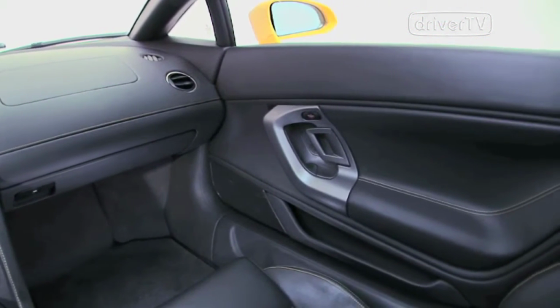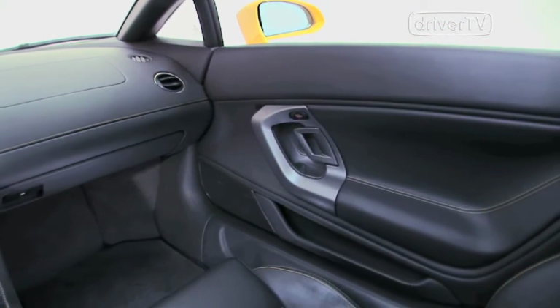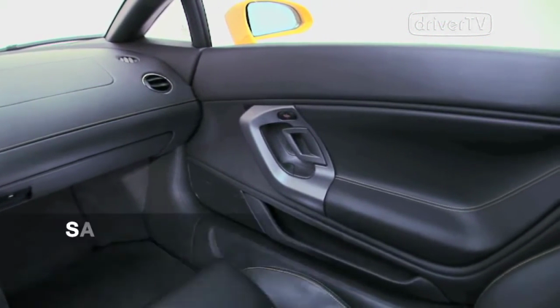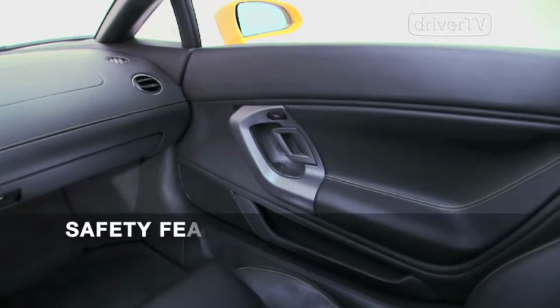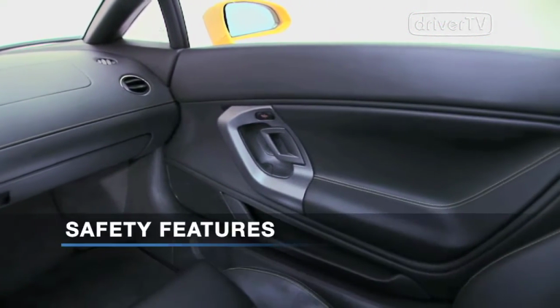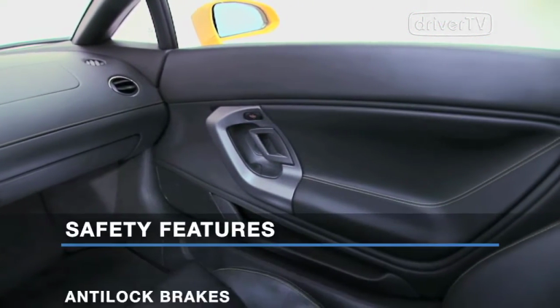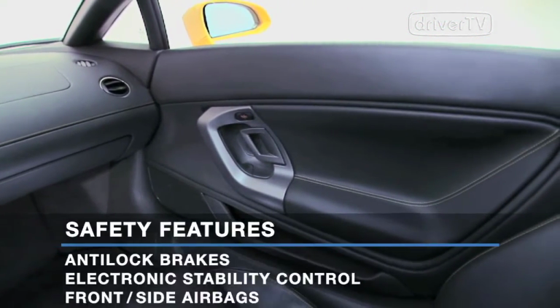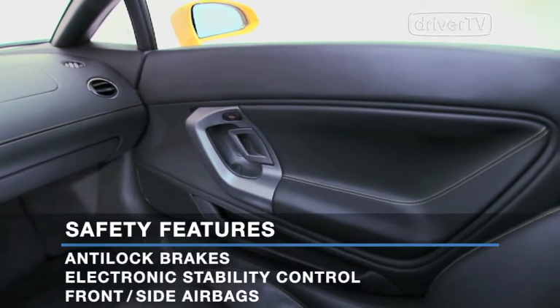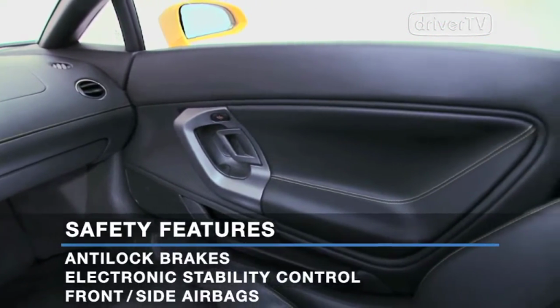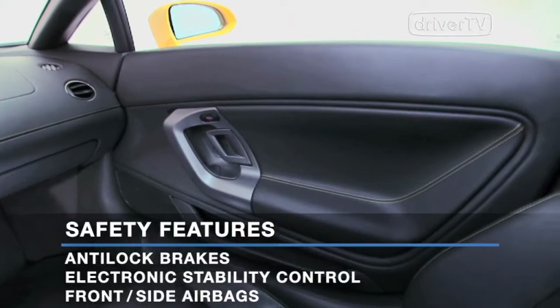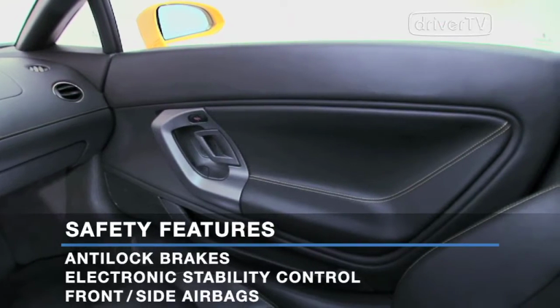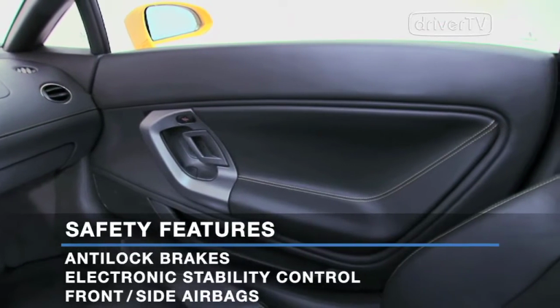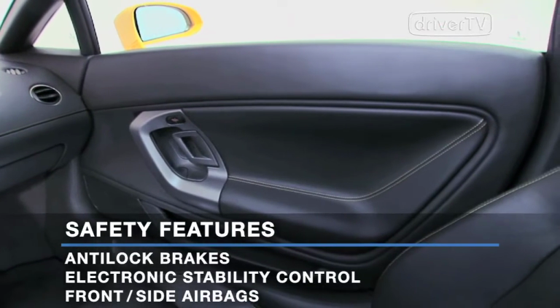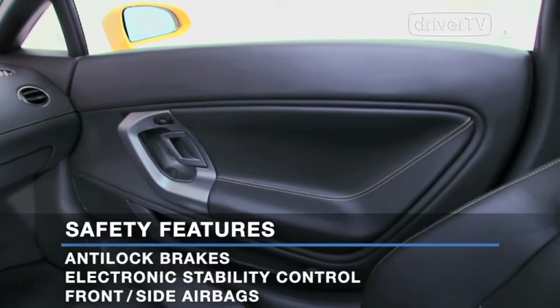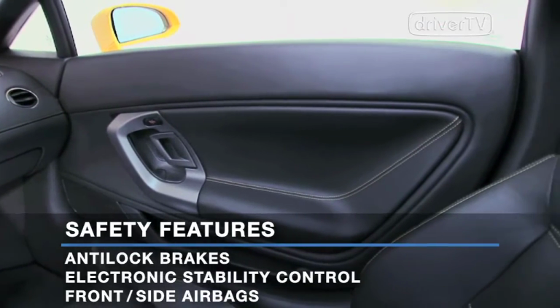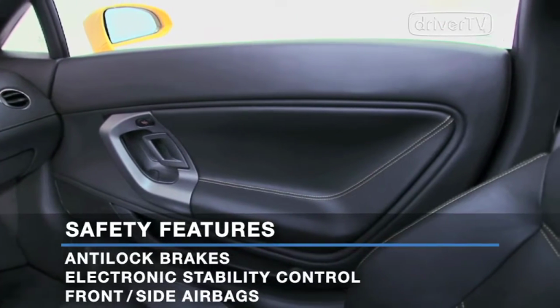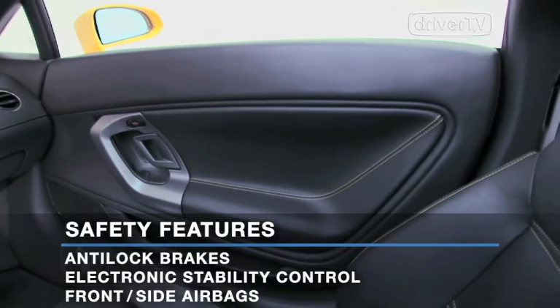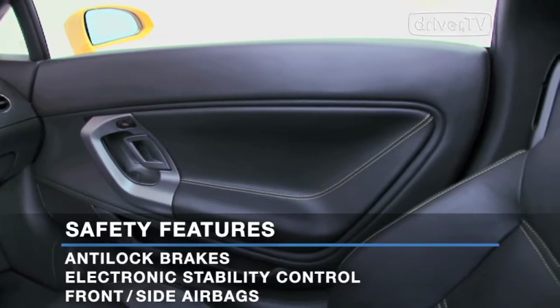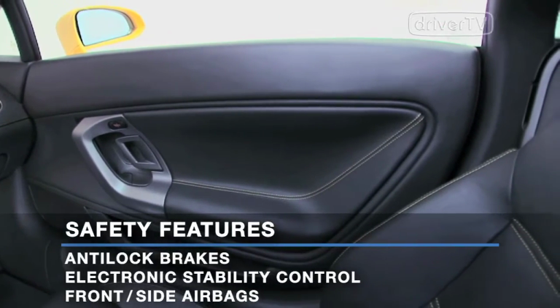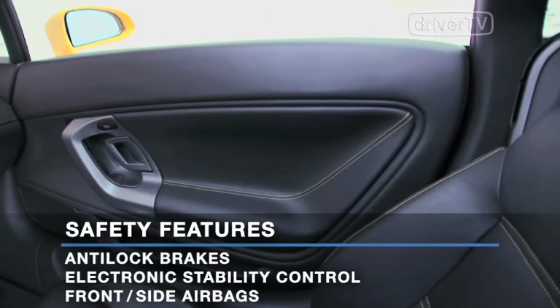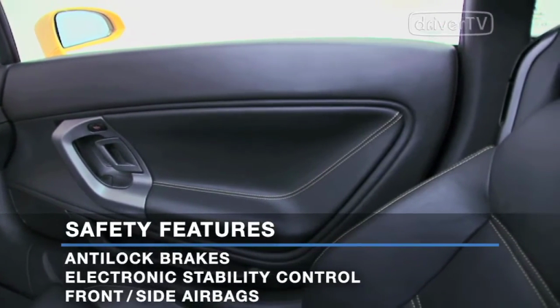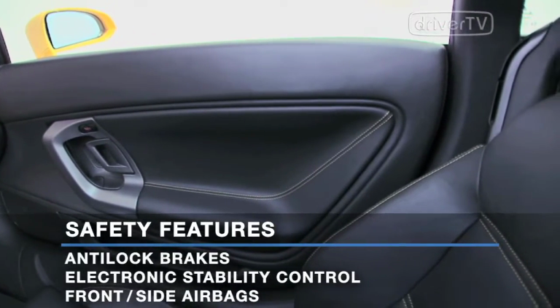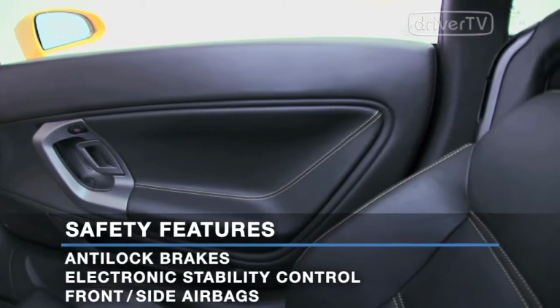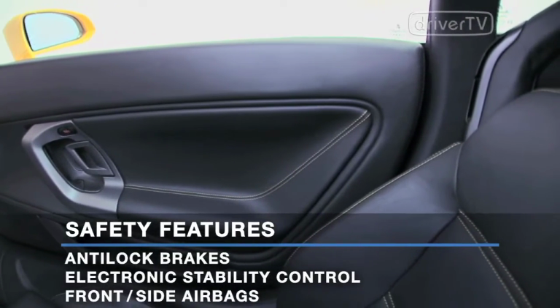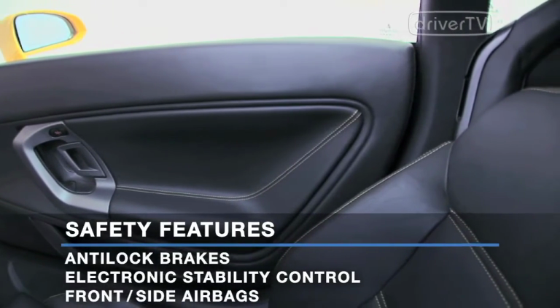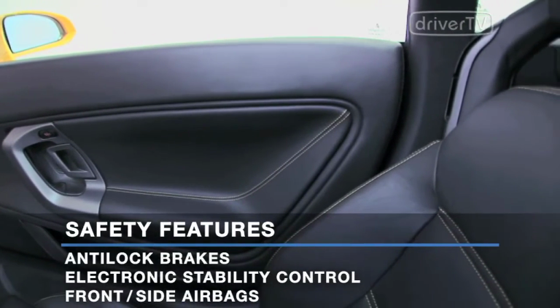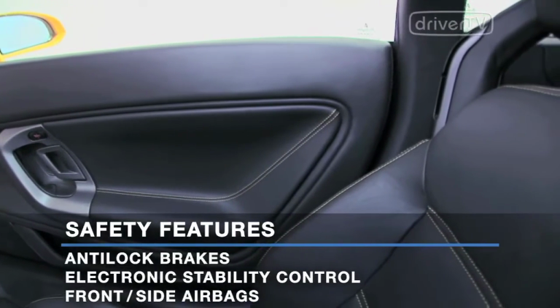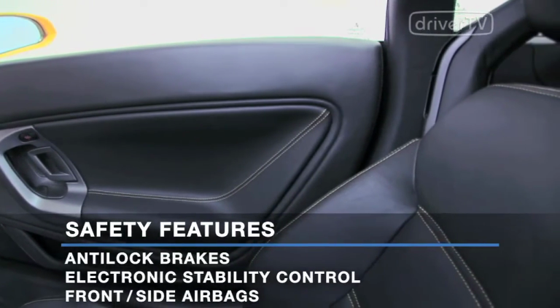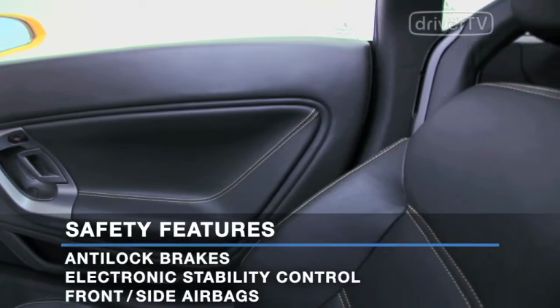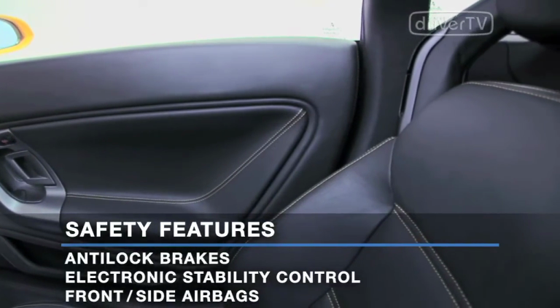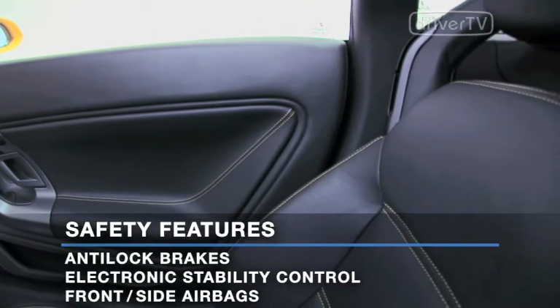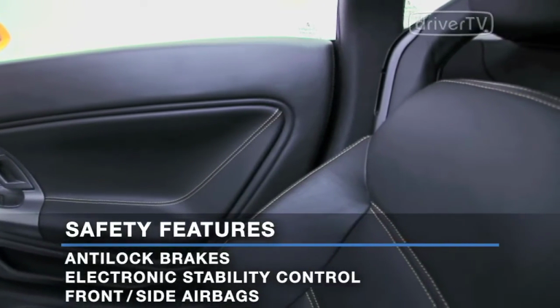Standard safety features include anti-lock disc brakes, electronic stability control, and front and side airbags.